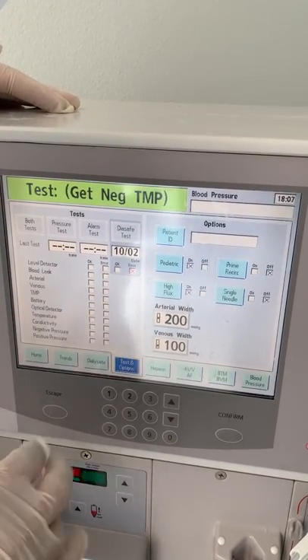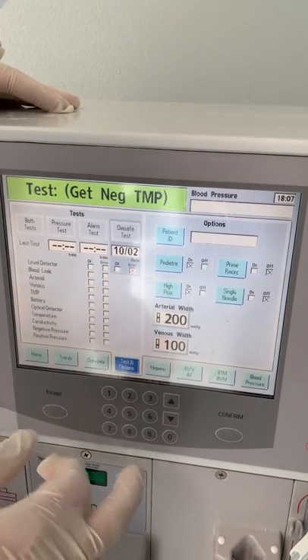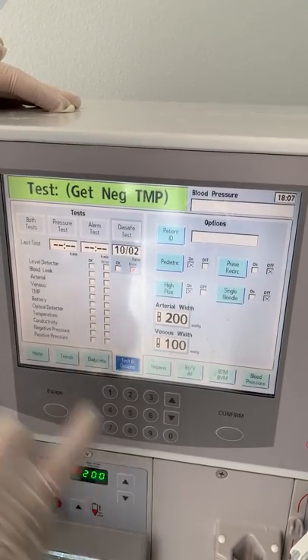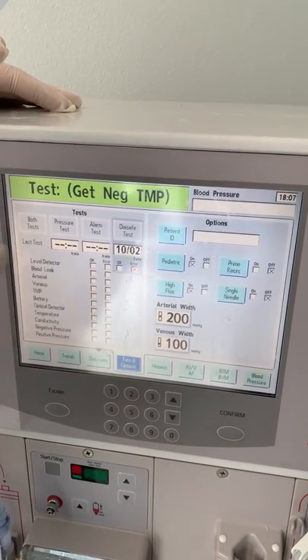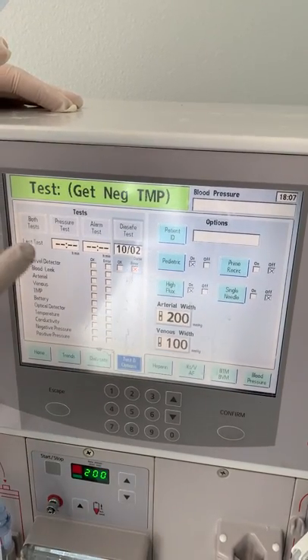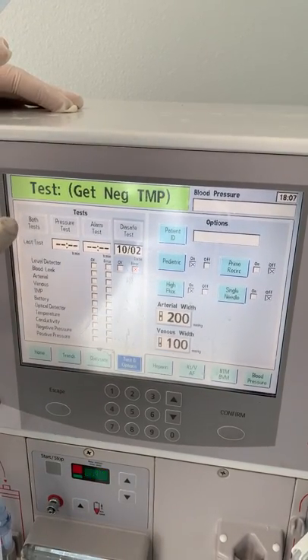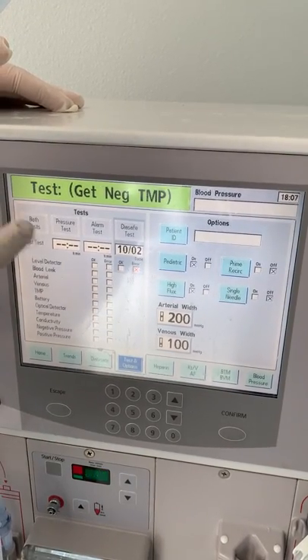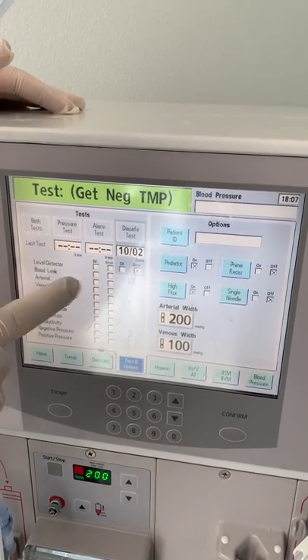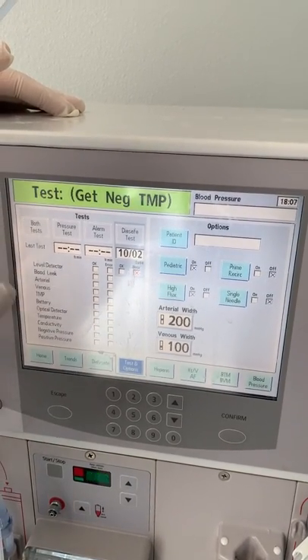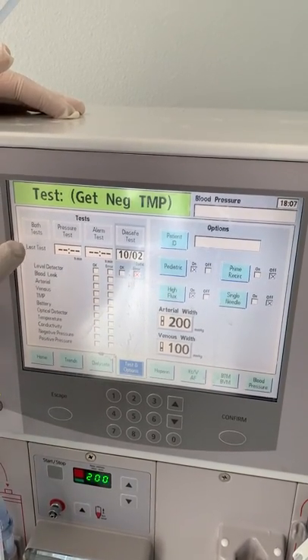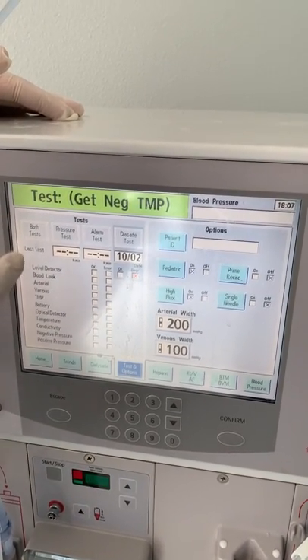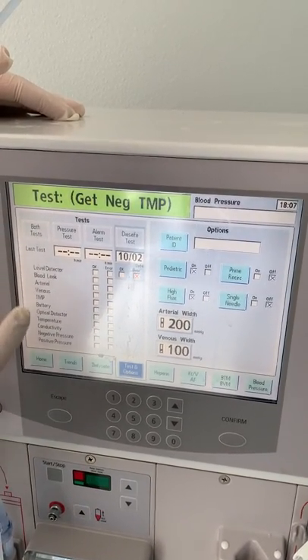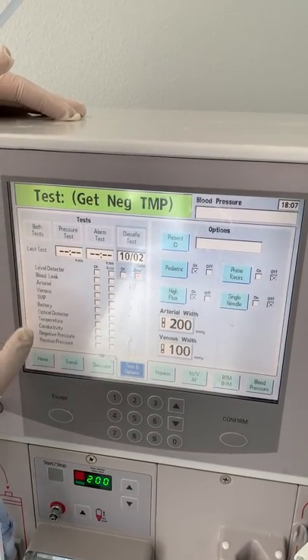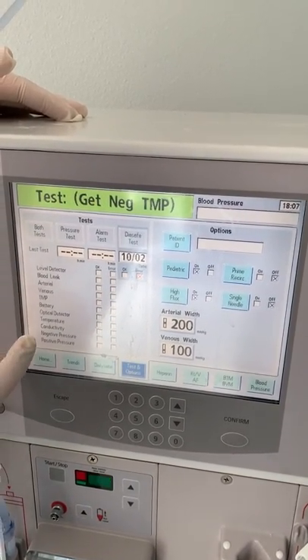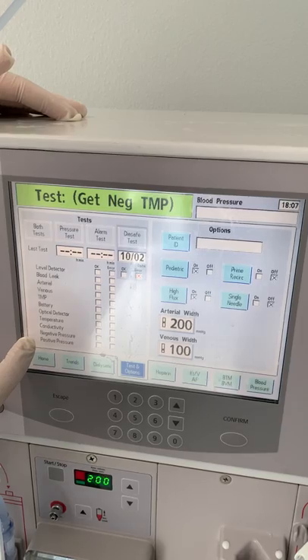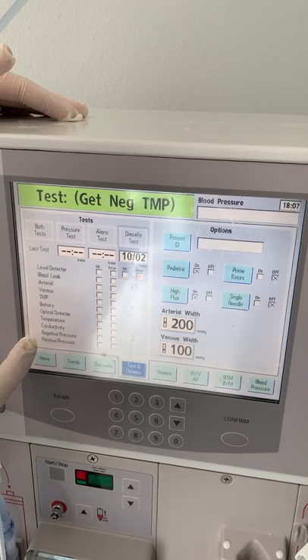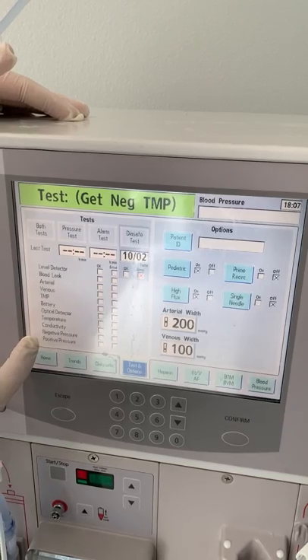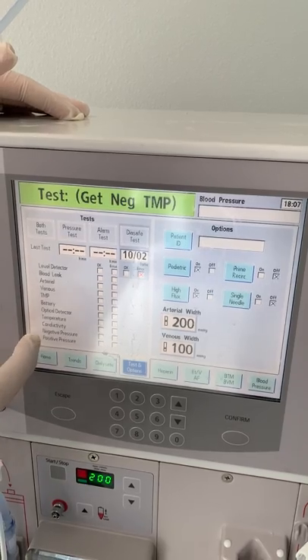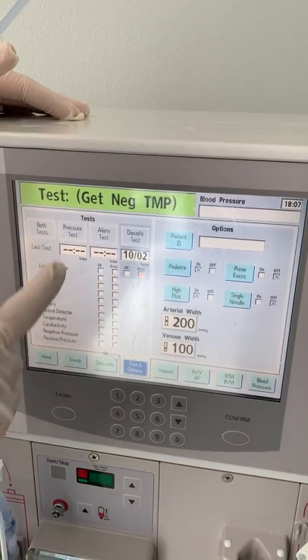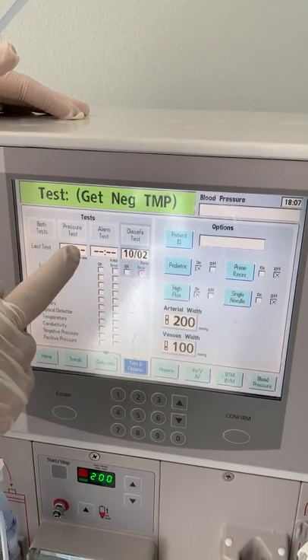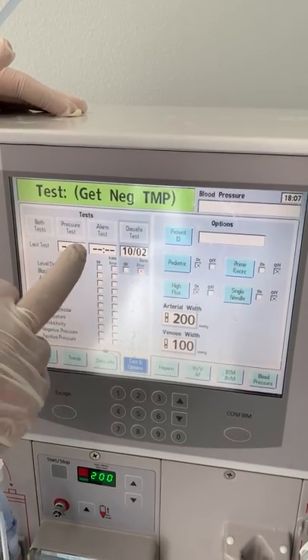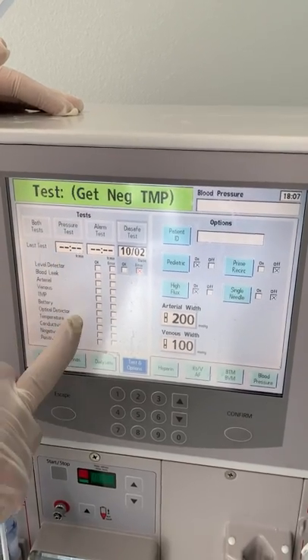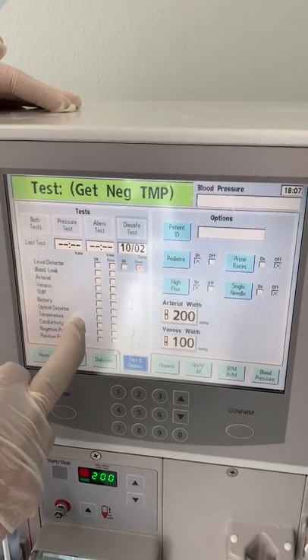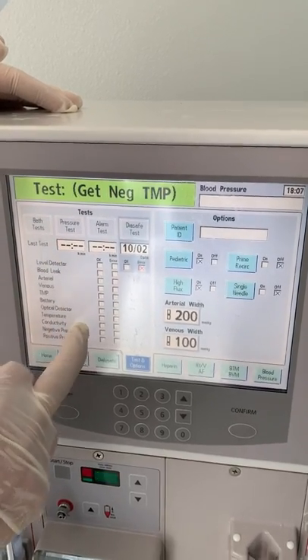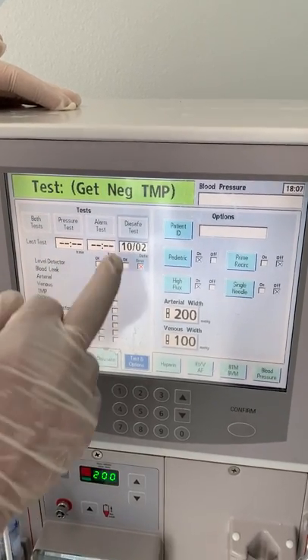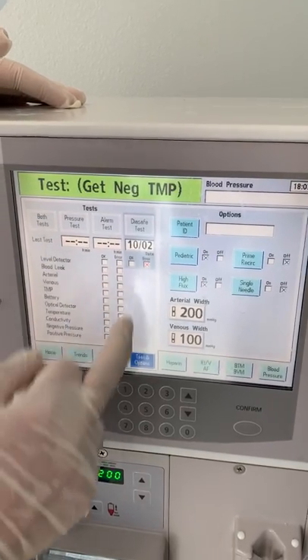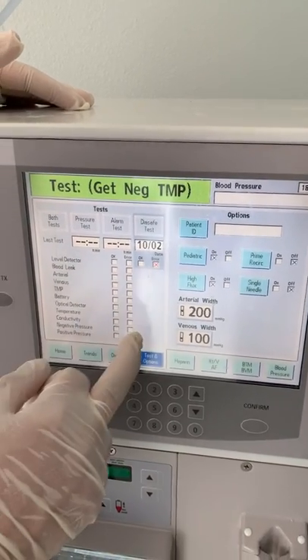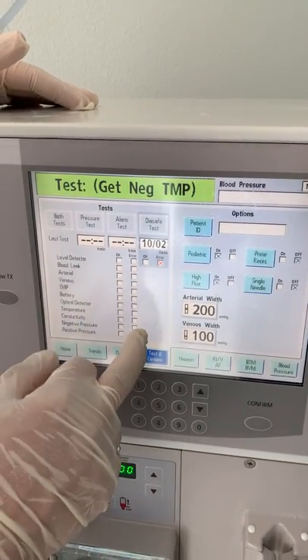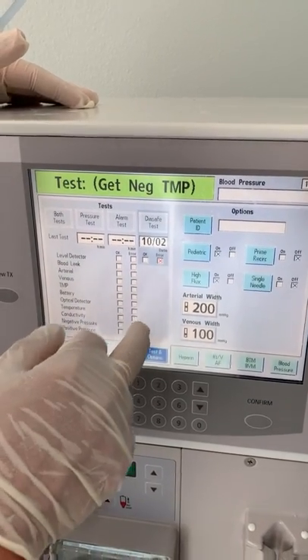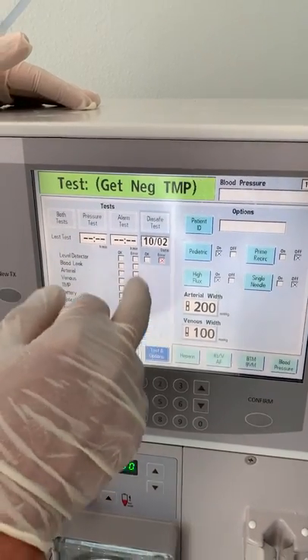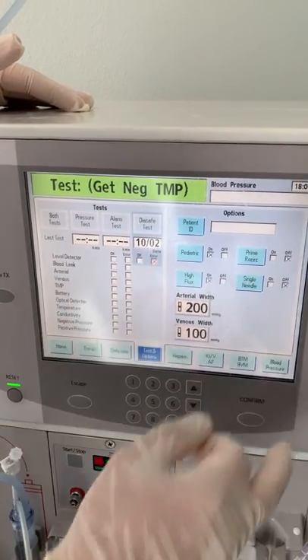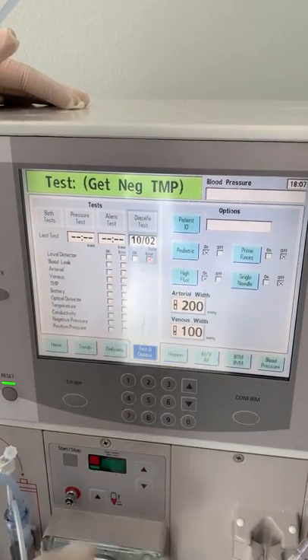All the tests listed here need to be completed. If any one of them fails, you will need to retest it.